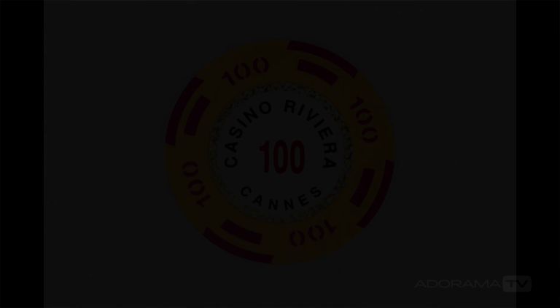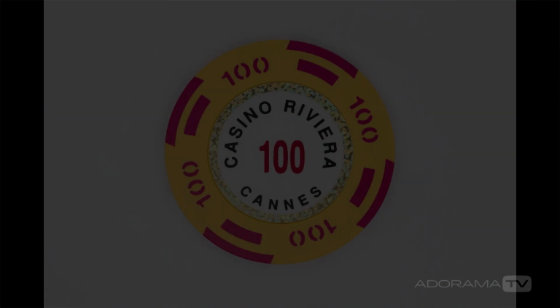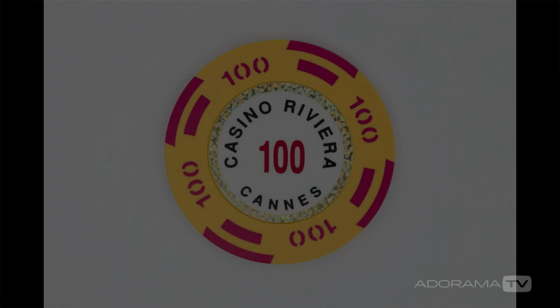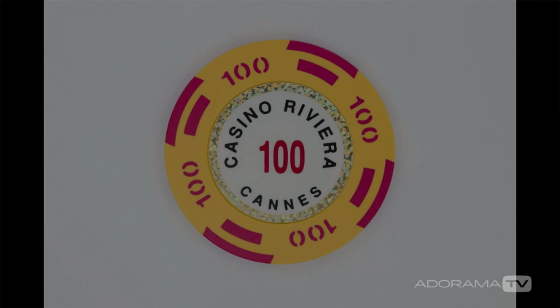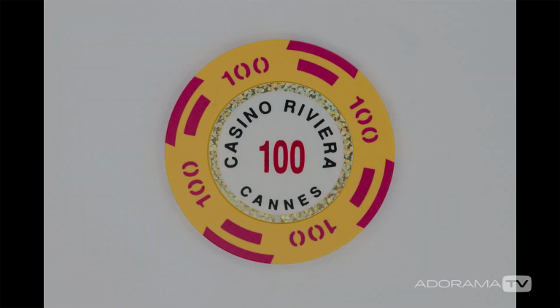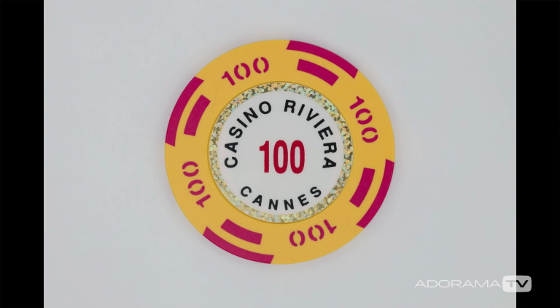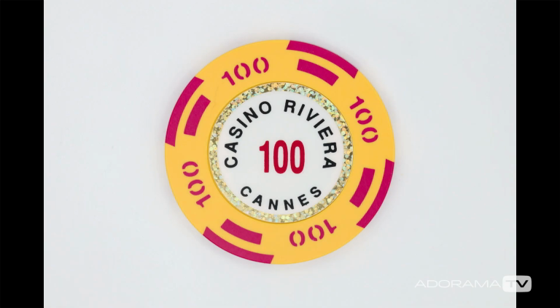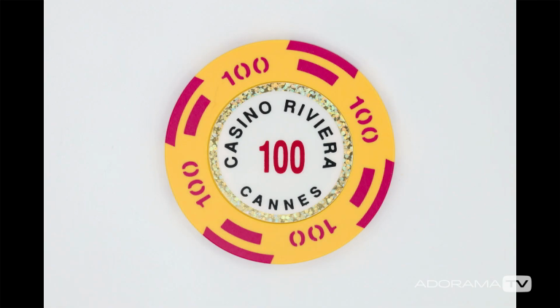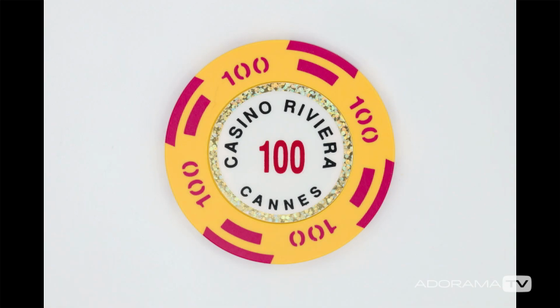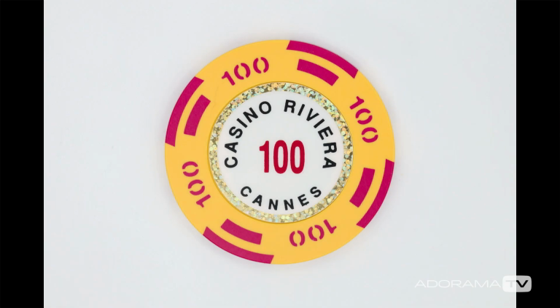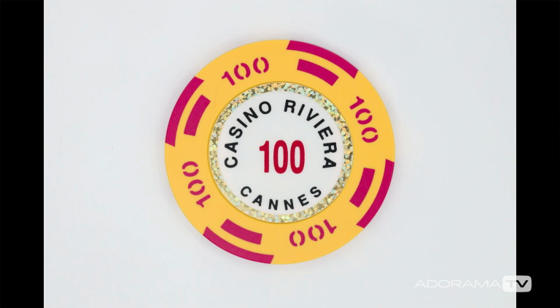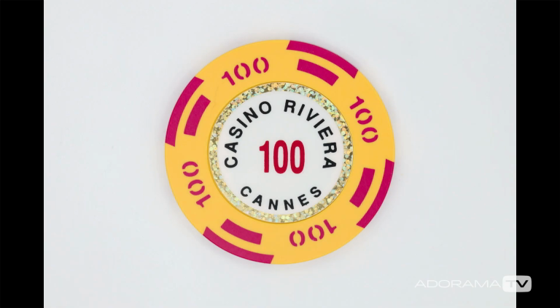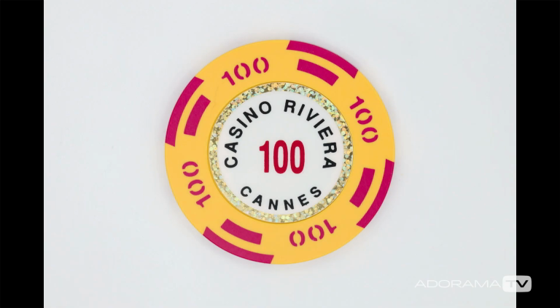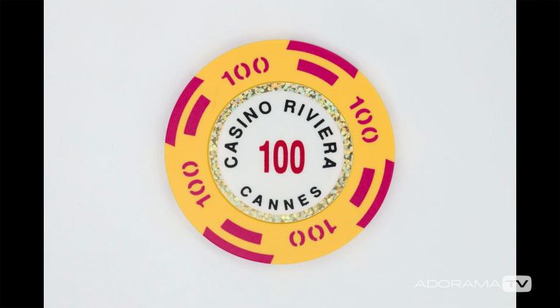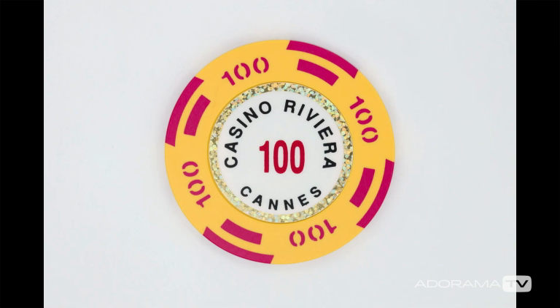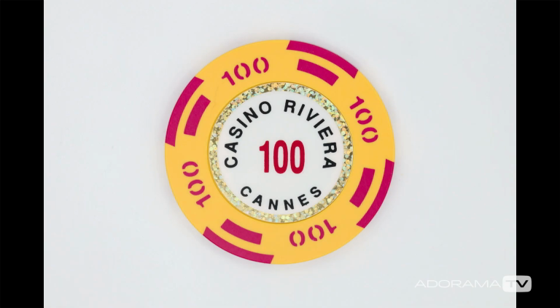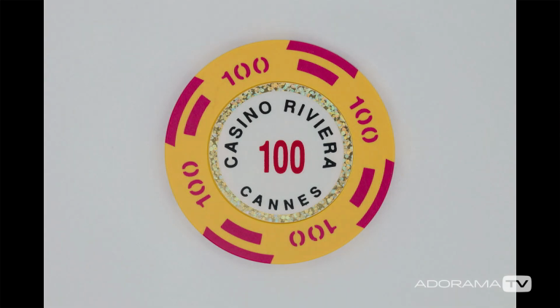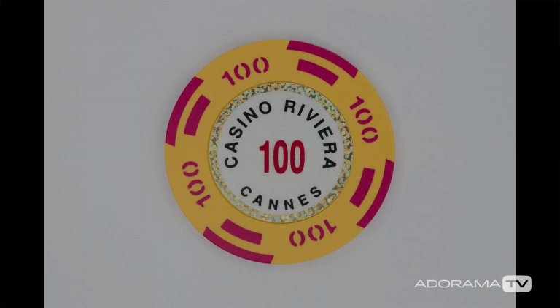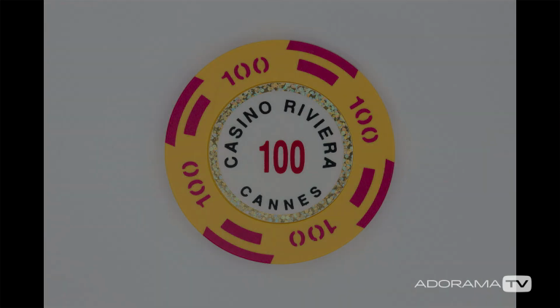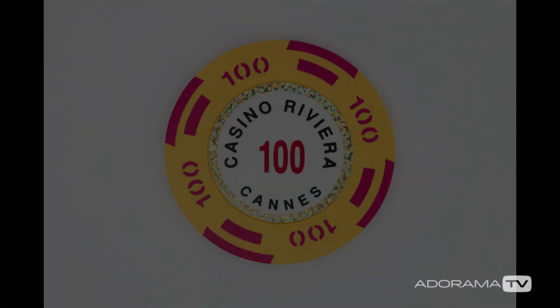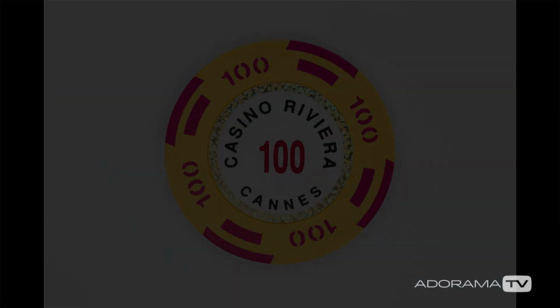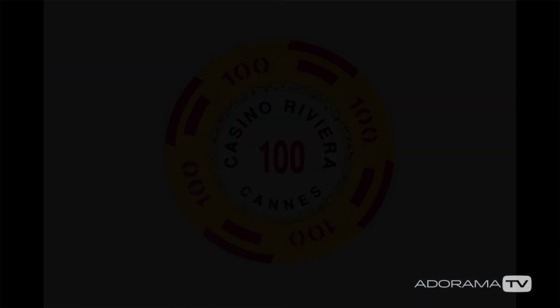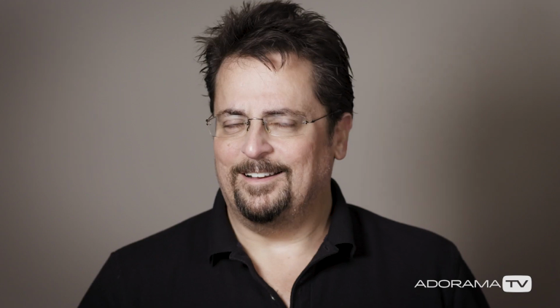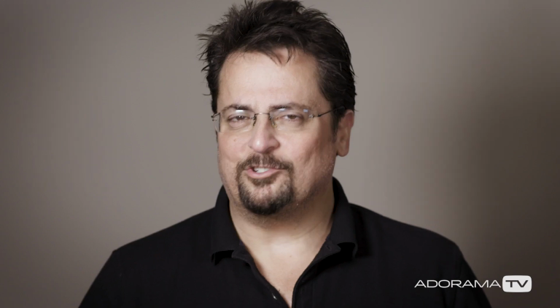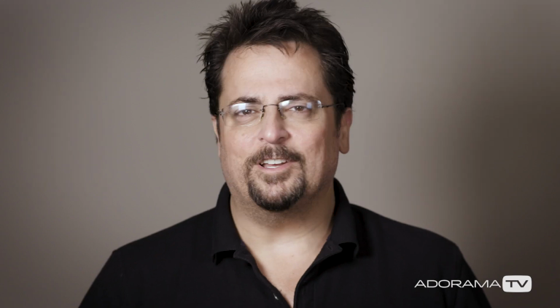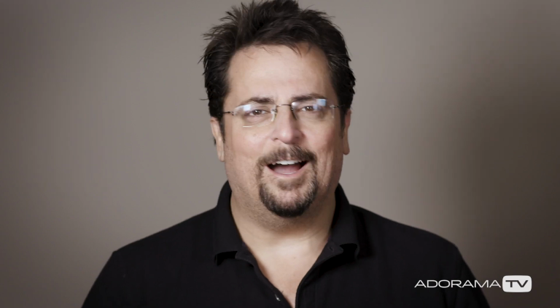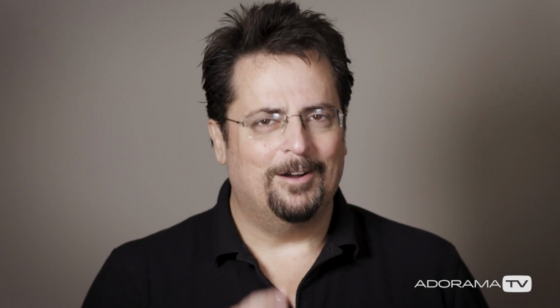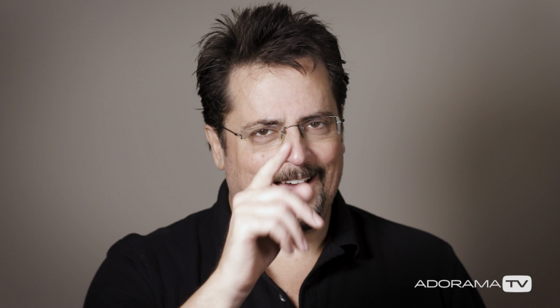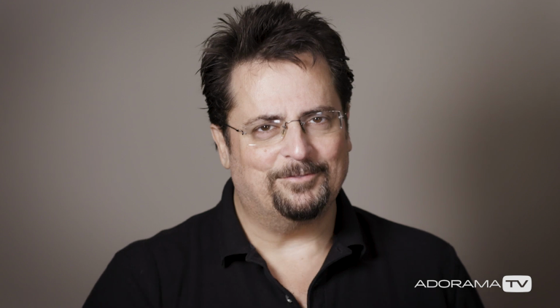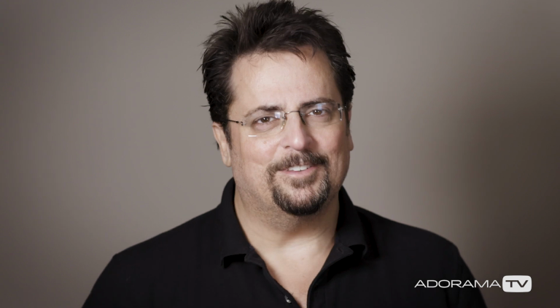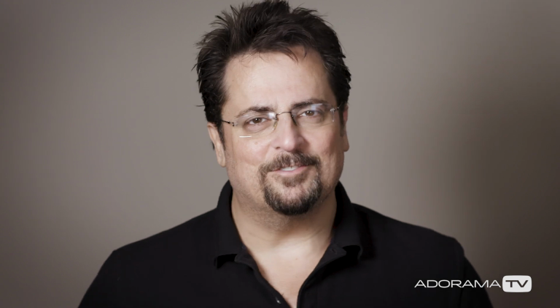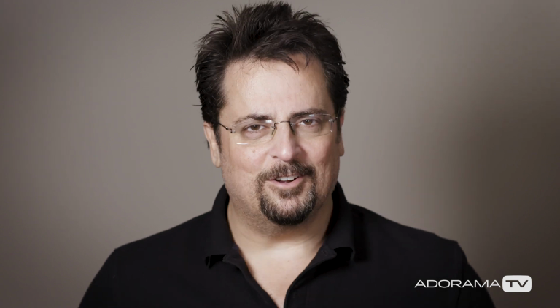How do you get nice shadowless light when you're photographing small products? I'll show you how after the intro.